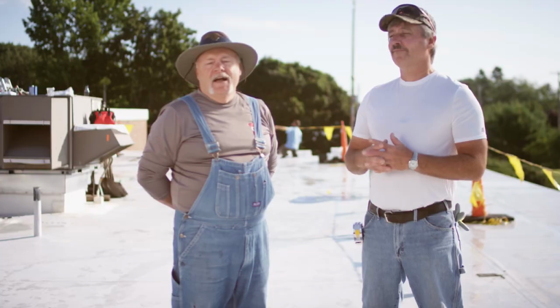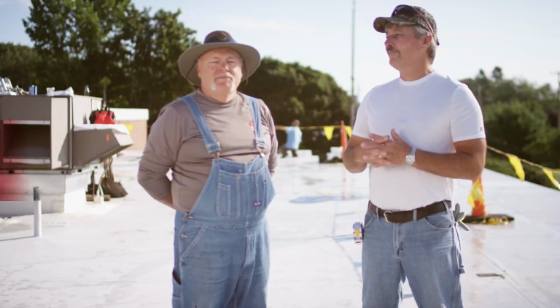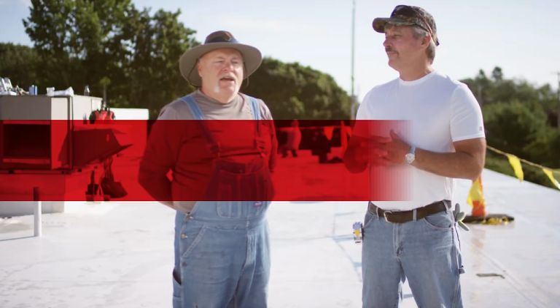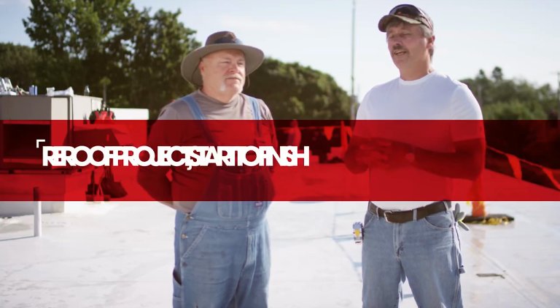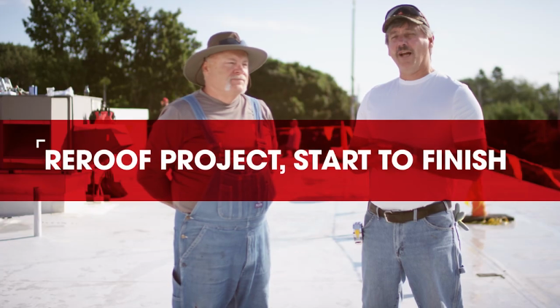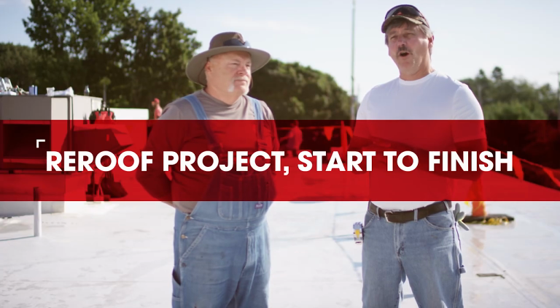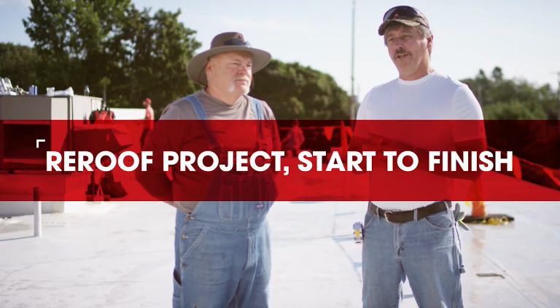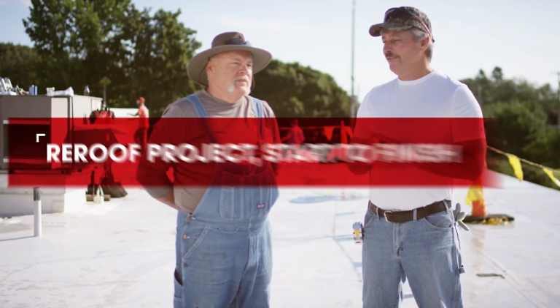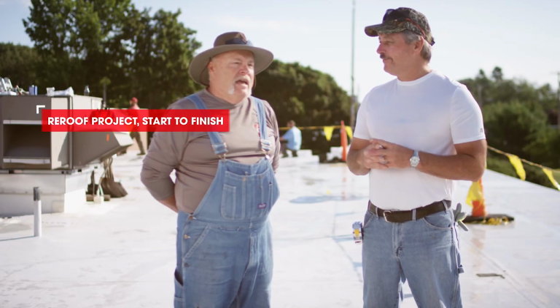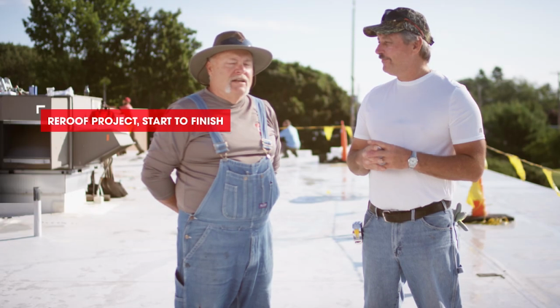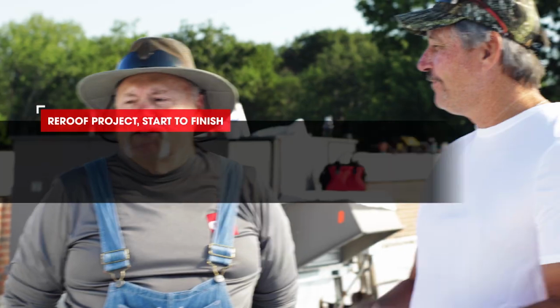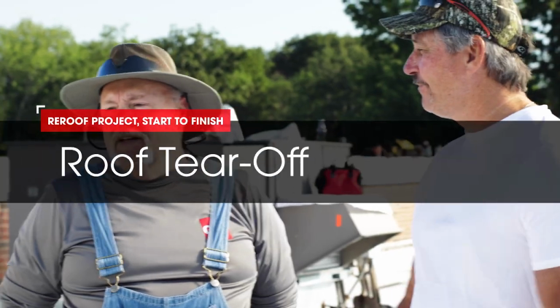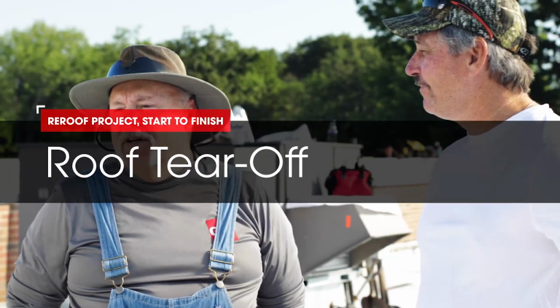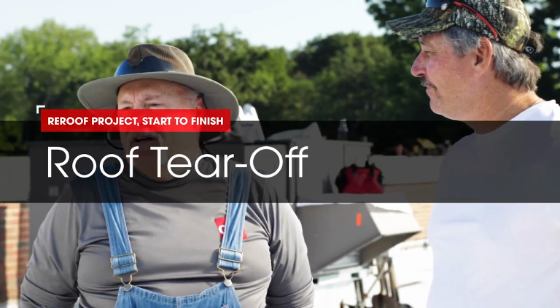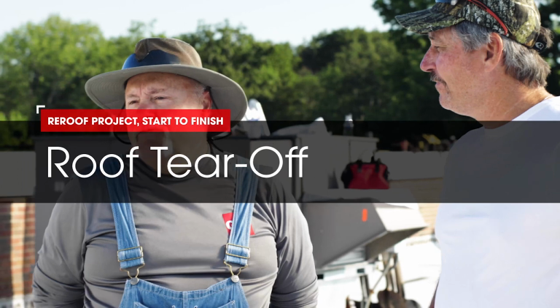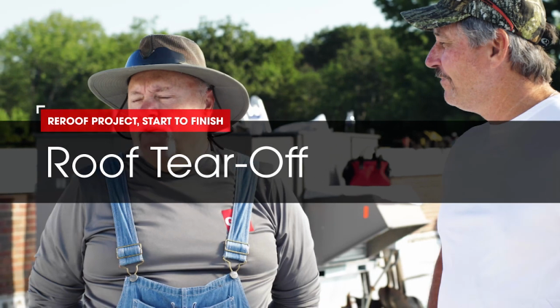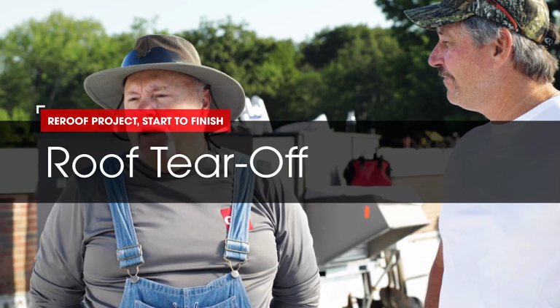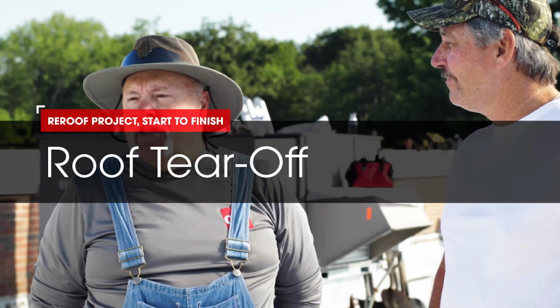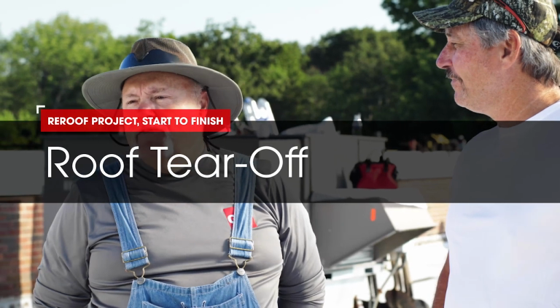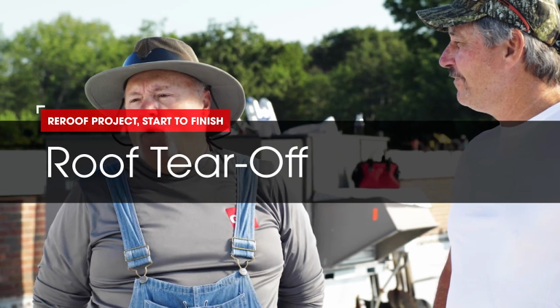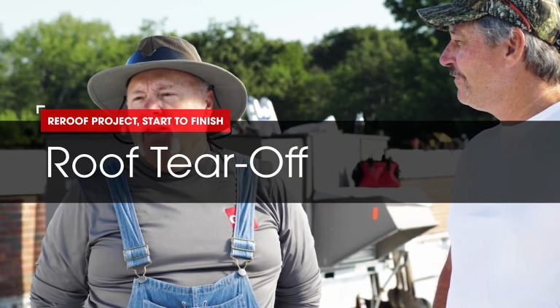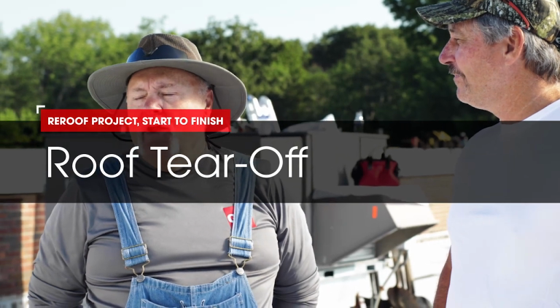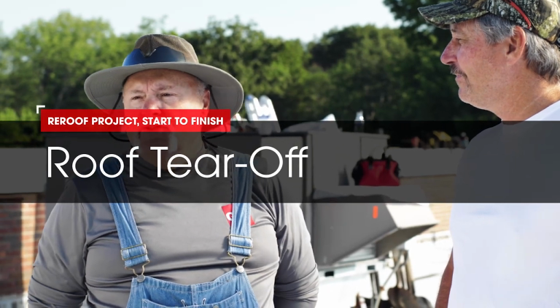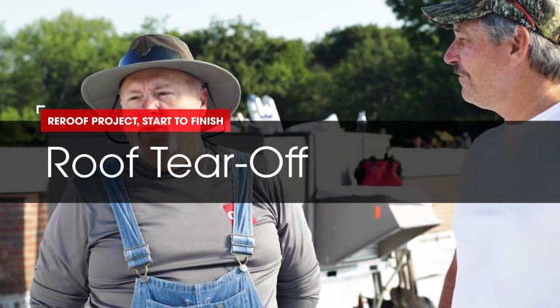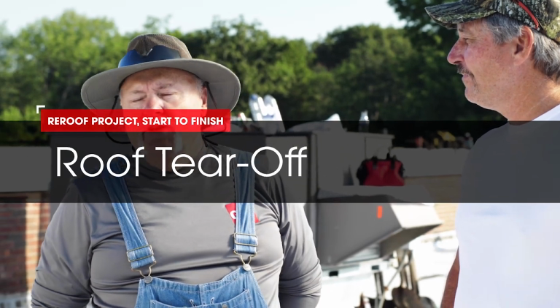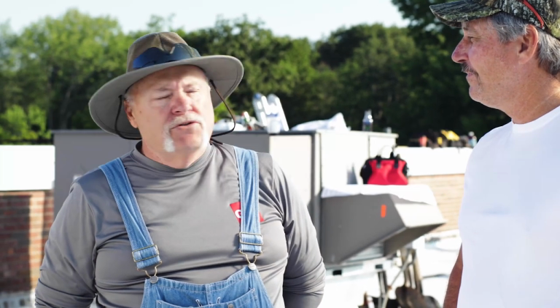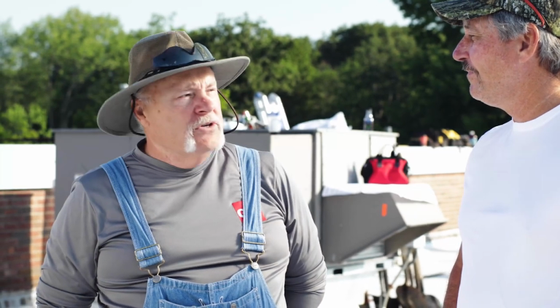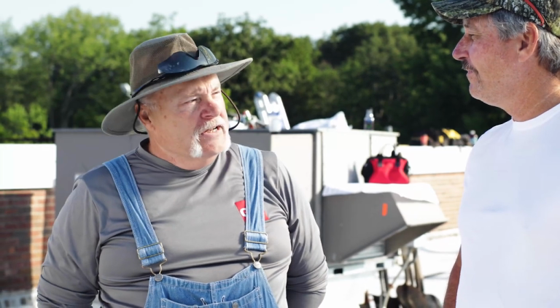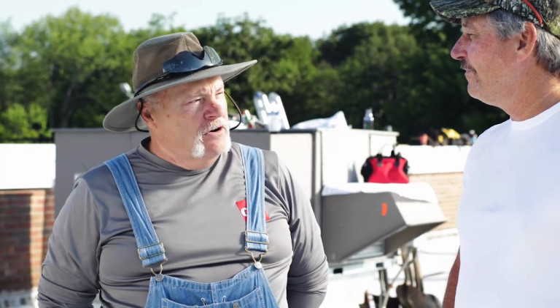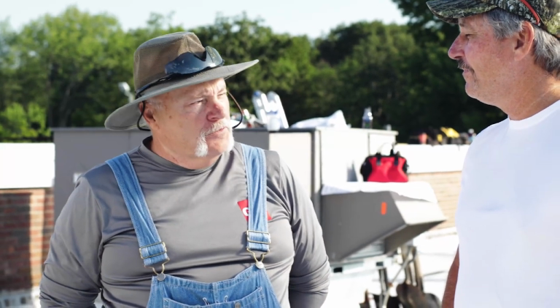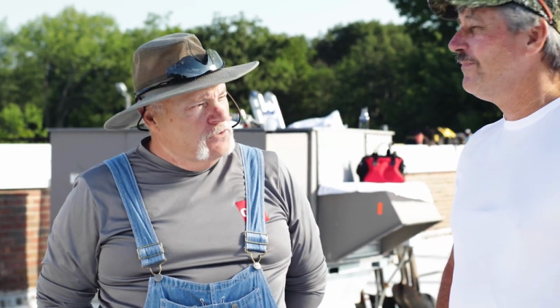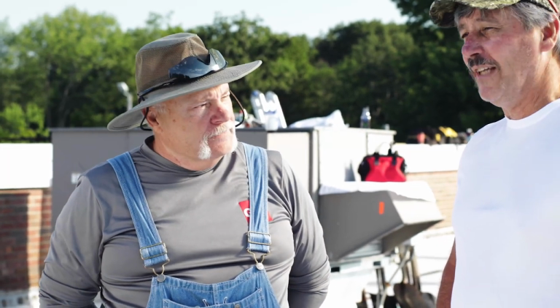Hi, I'm Dave. And I'm Wally. And in this segment of Roofing Array with Dave and Wally, we're actually going to tear off a roof.